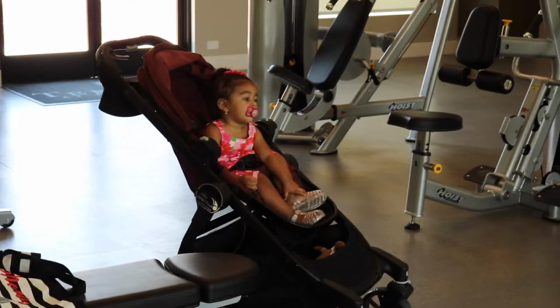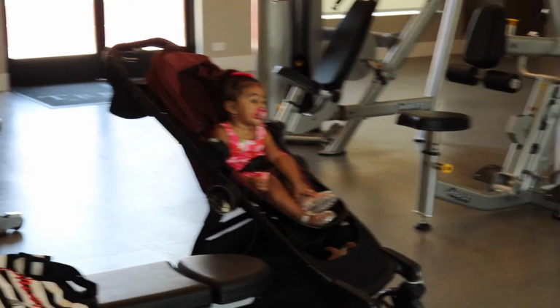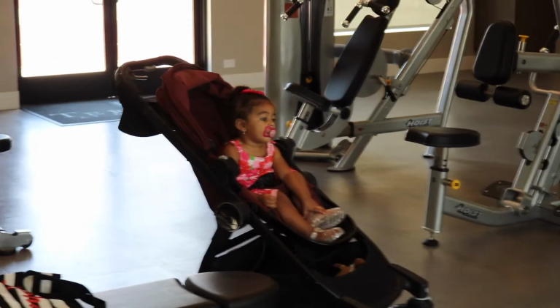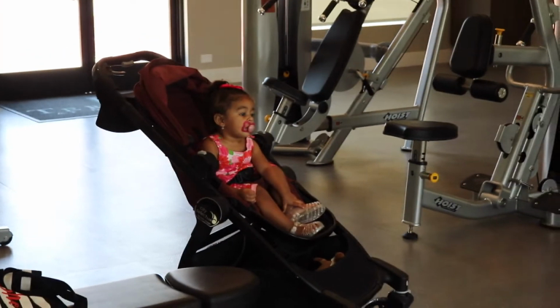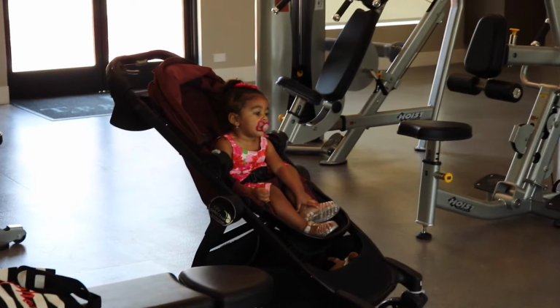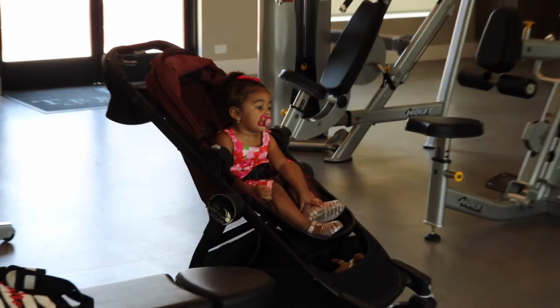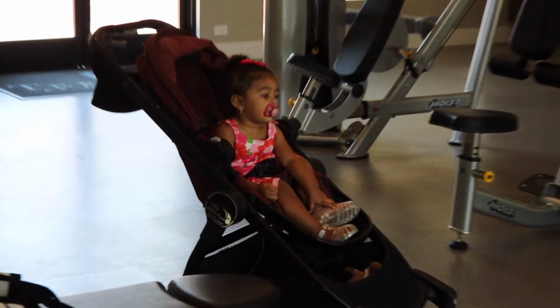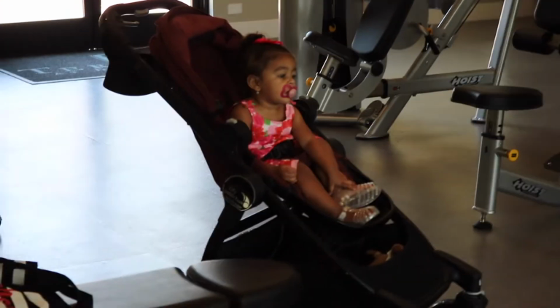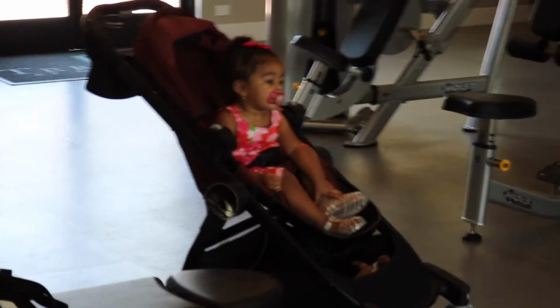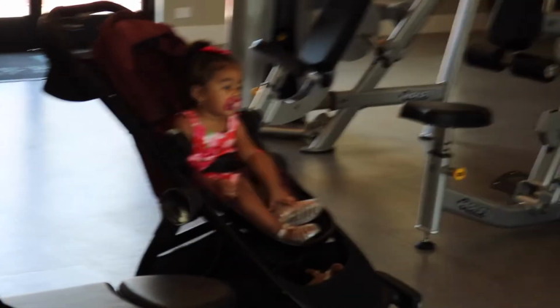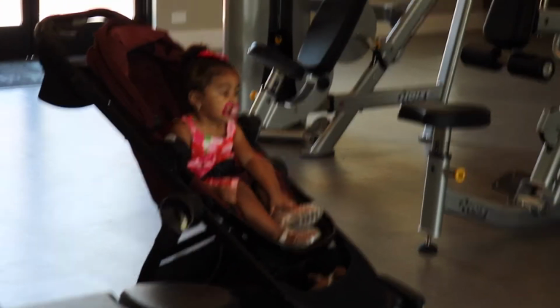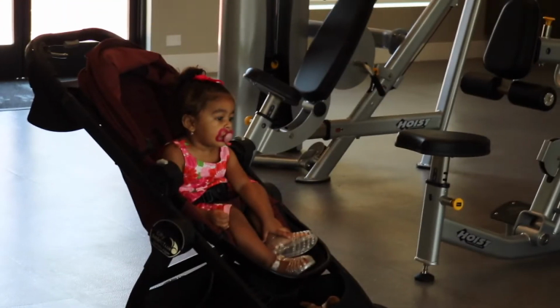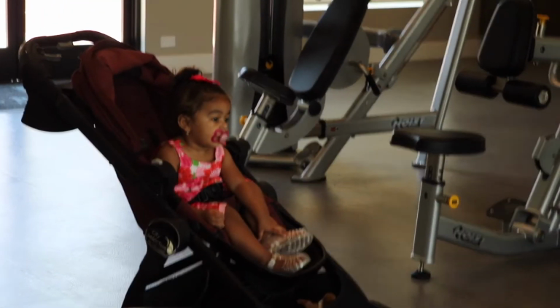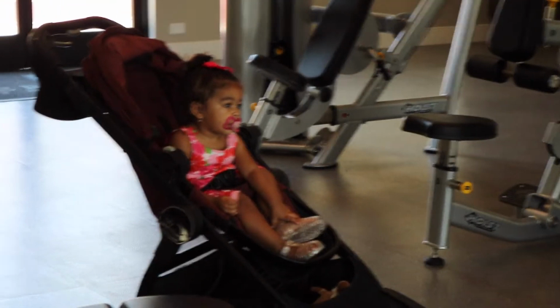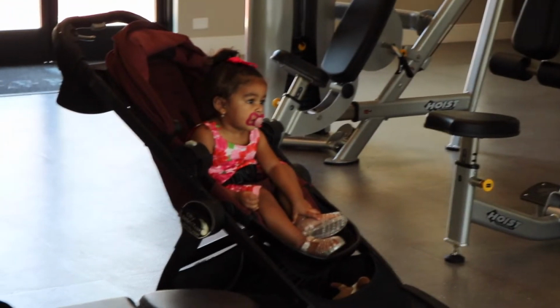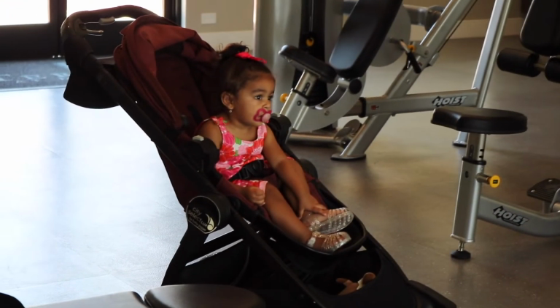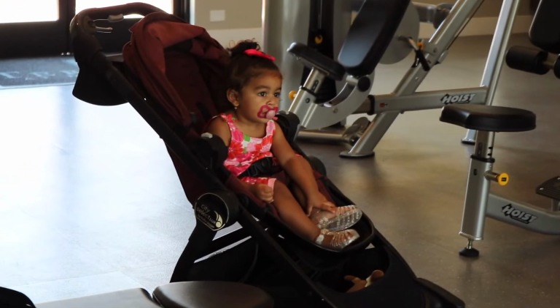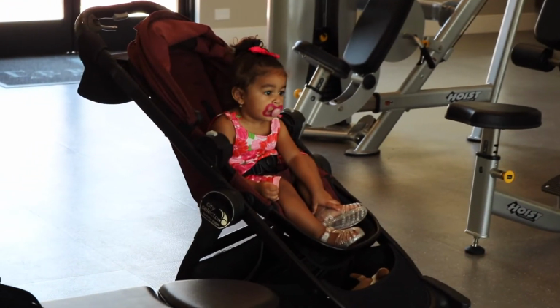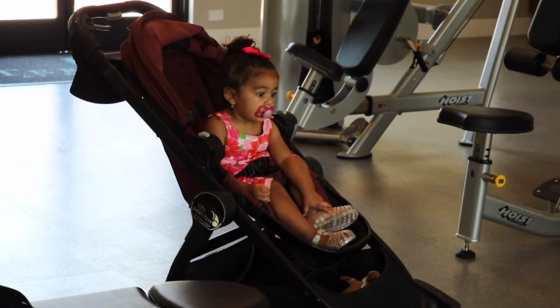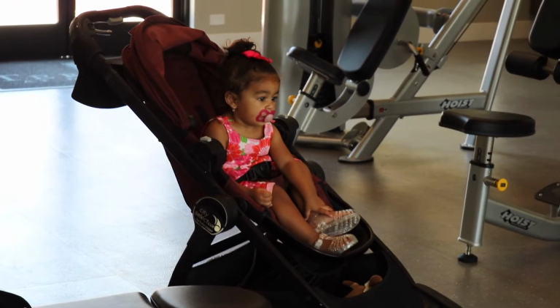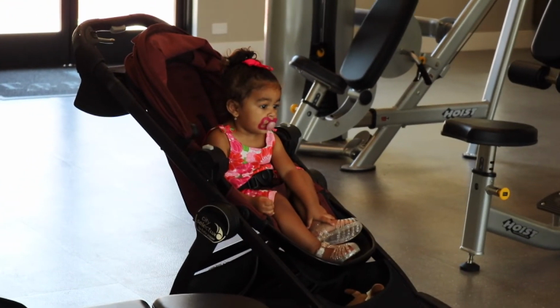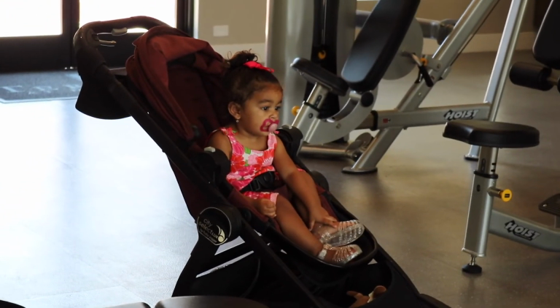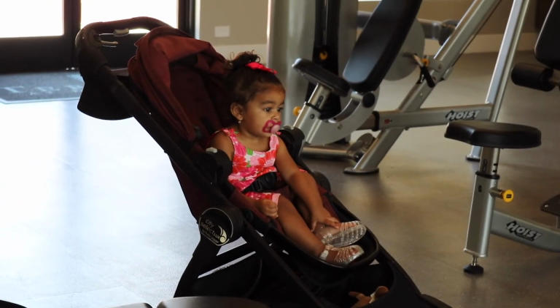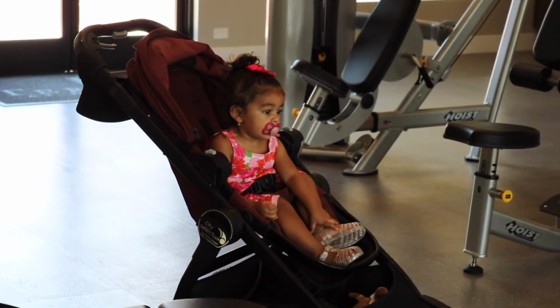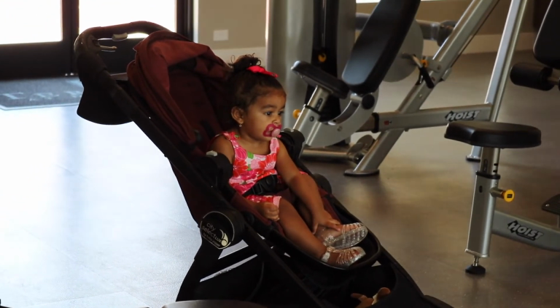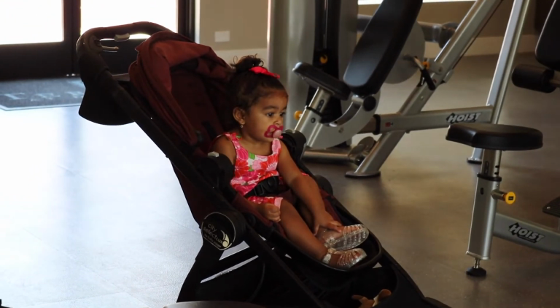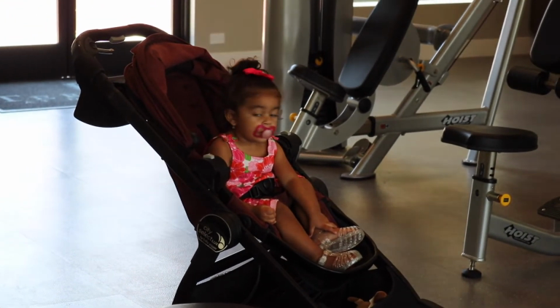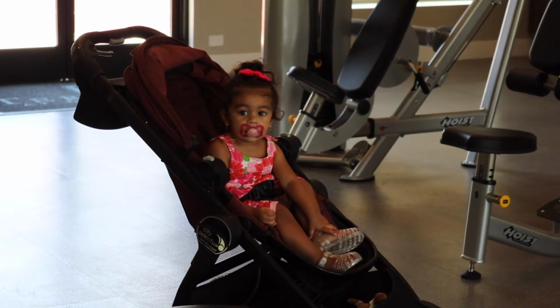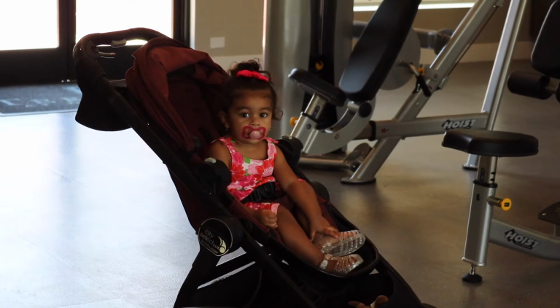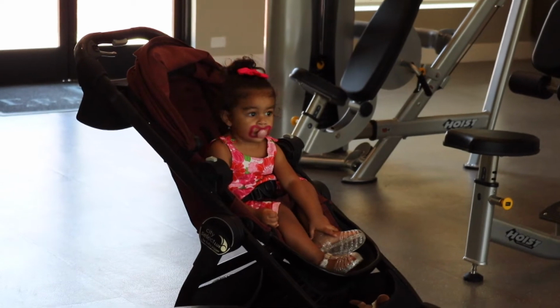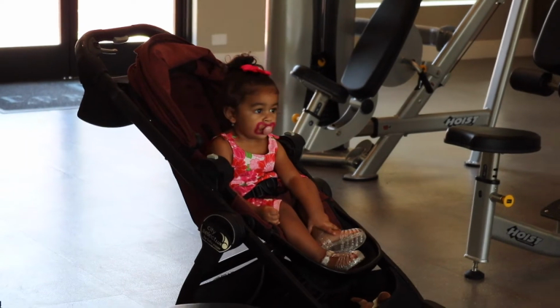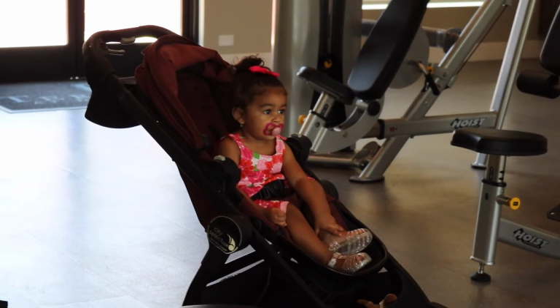My adorable niece Leilani had to make an appearance — she behaved so well while watching her mommy and me work out.